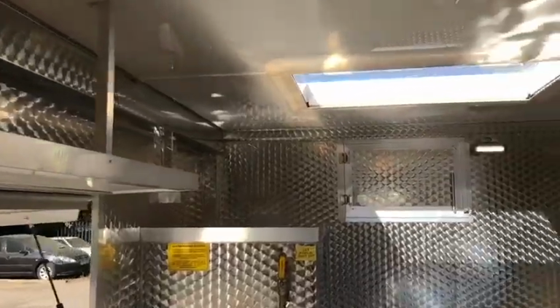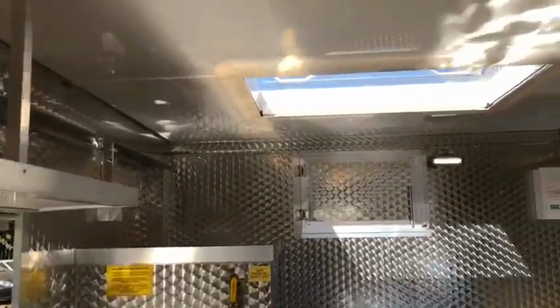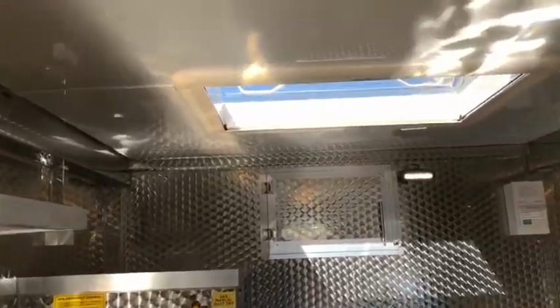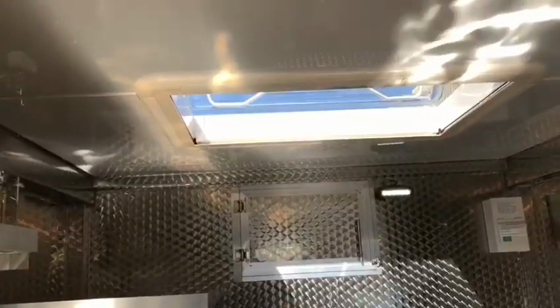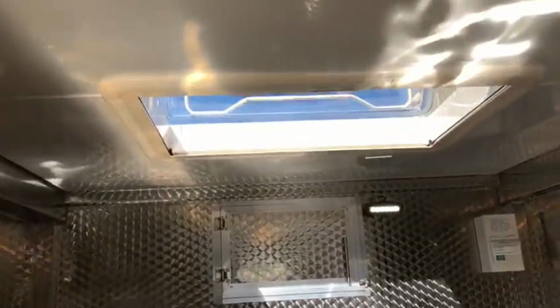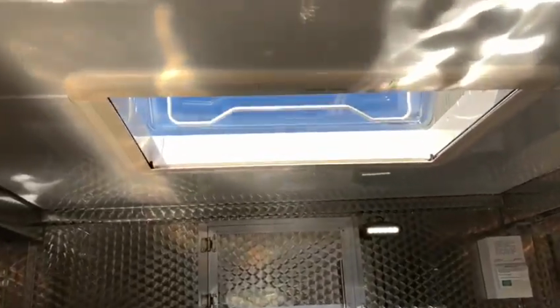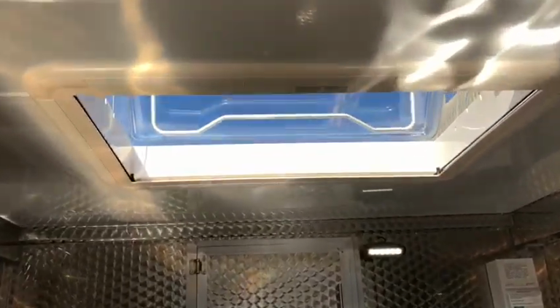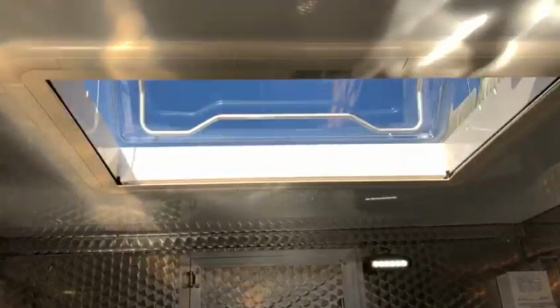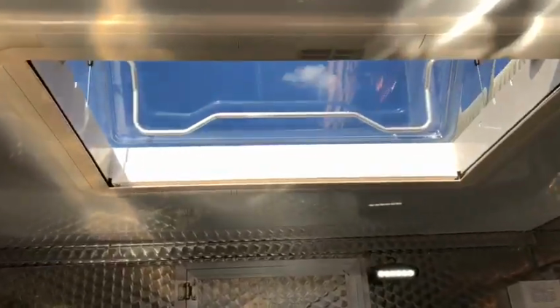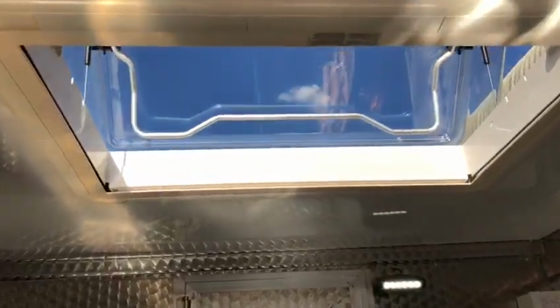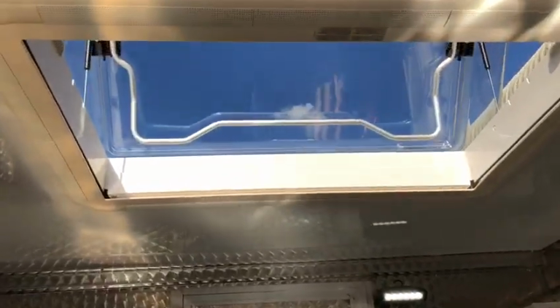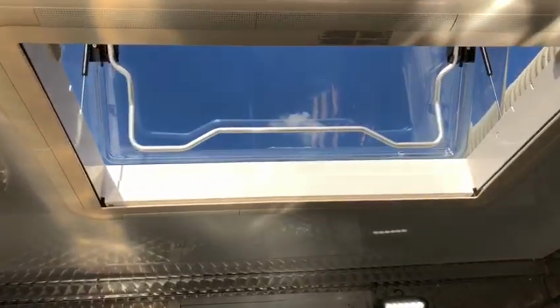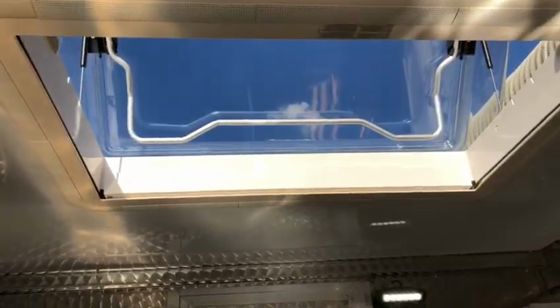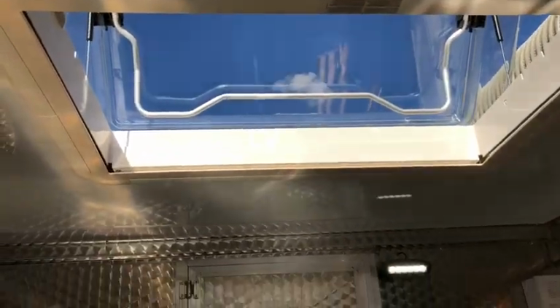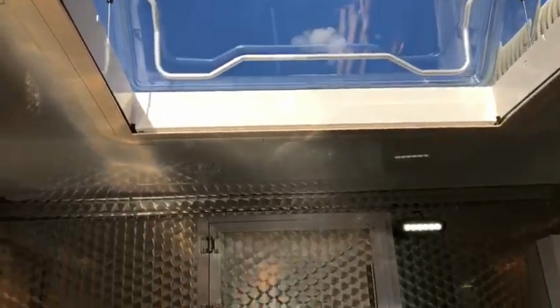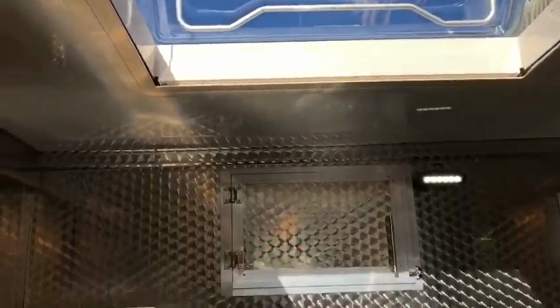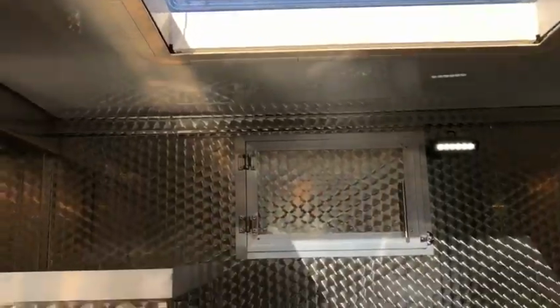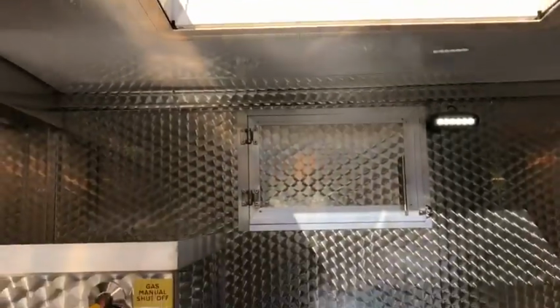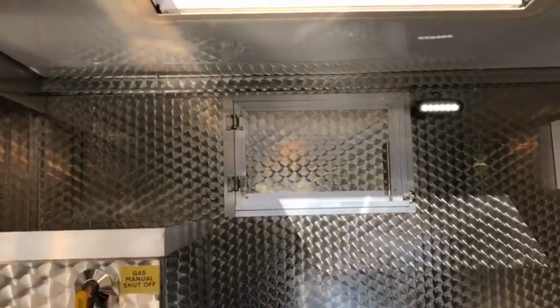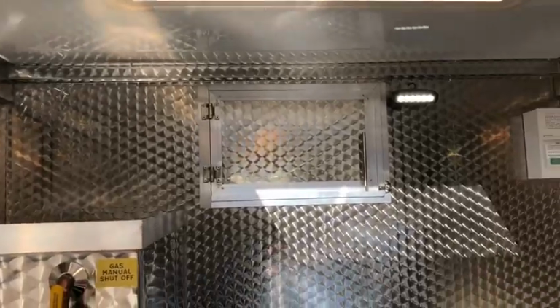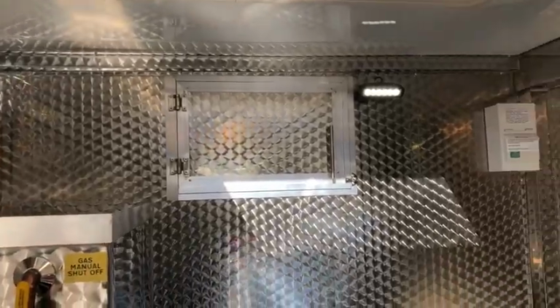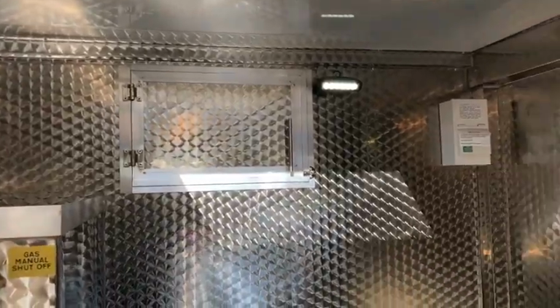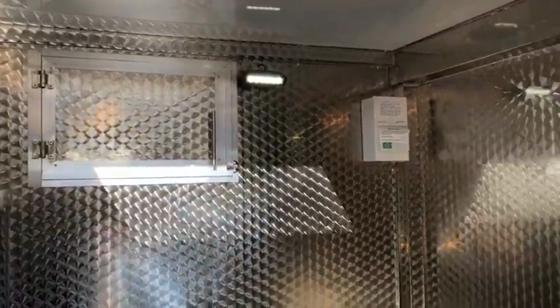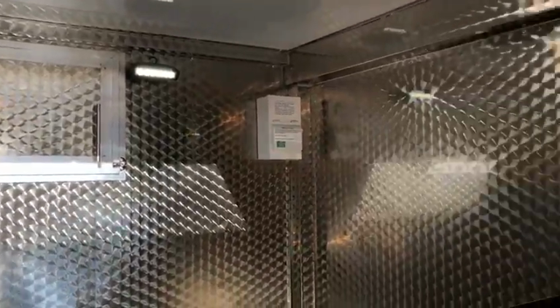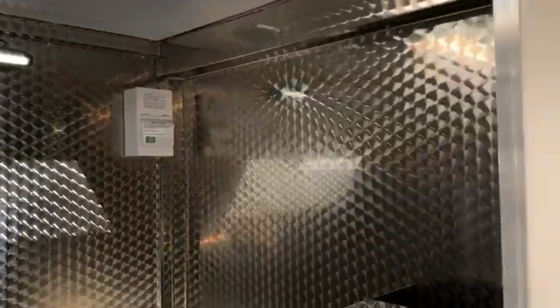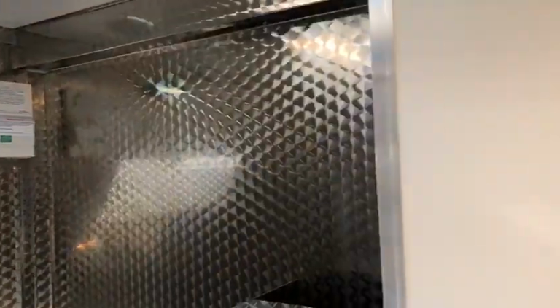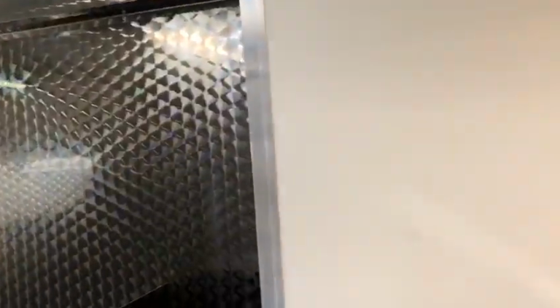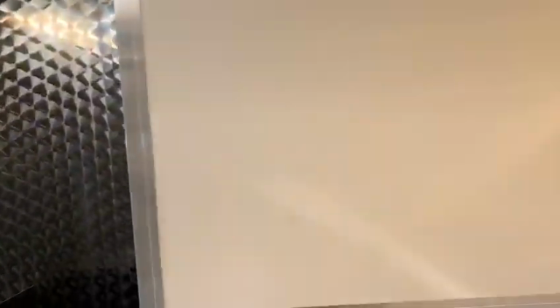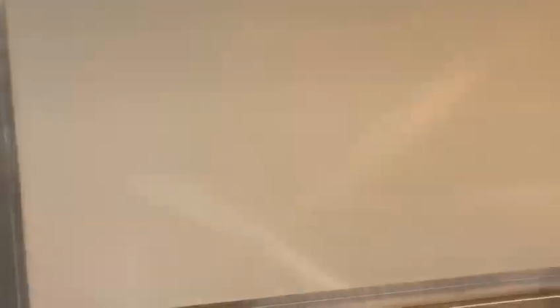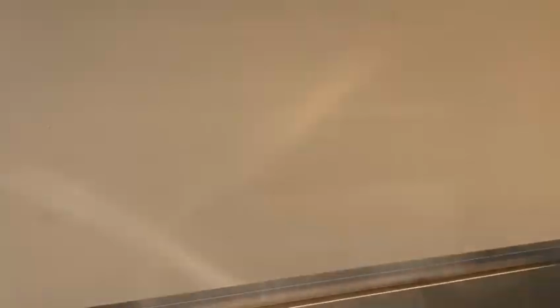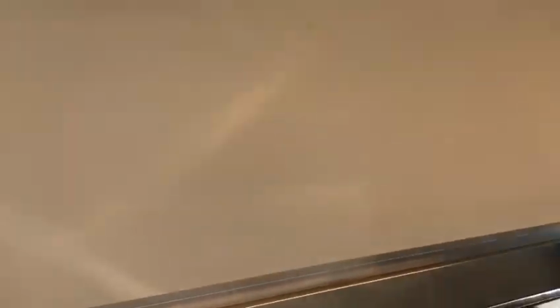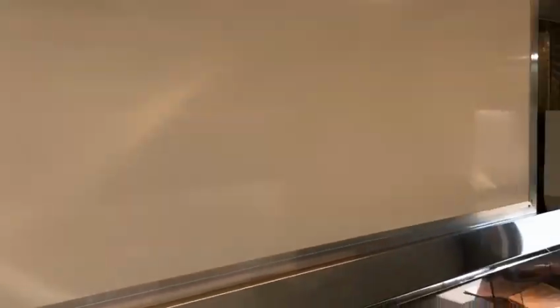Superb skylight — a massive skylight on this one. Loads of air, beautiful airflow coming through the room.